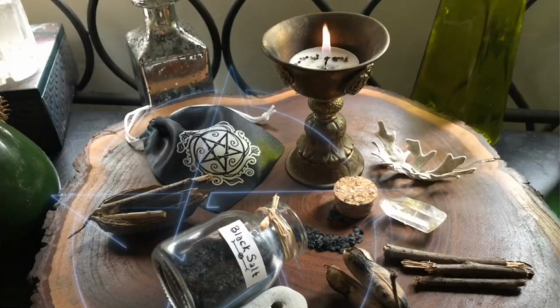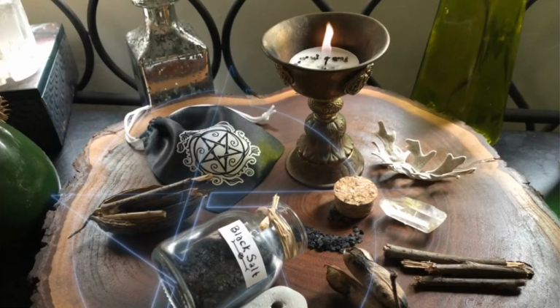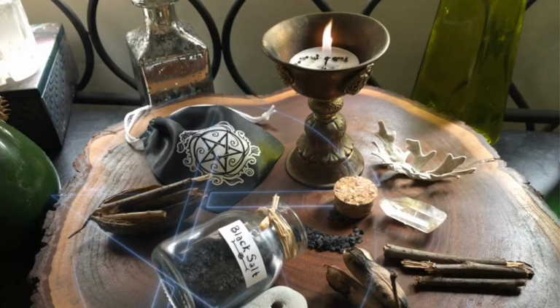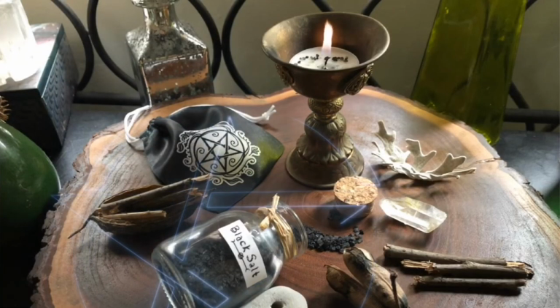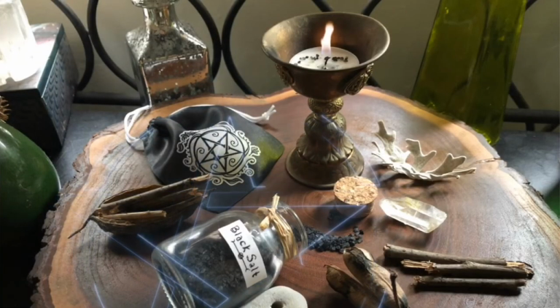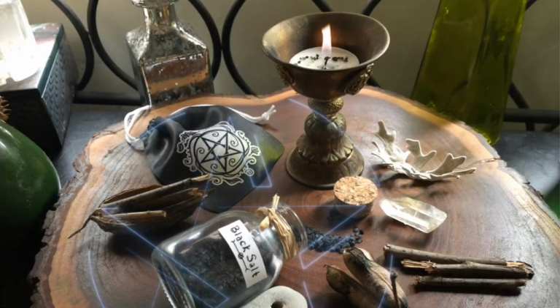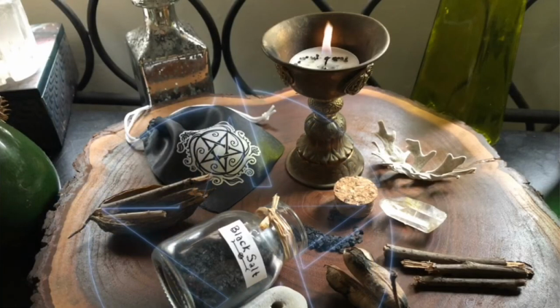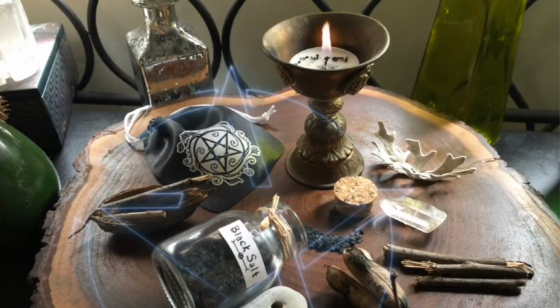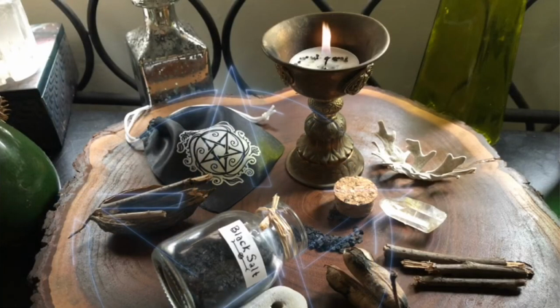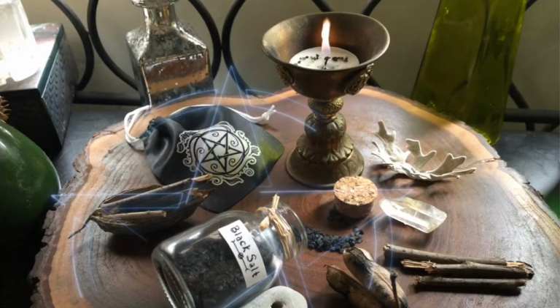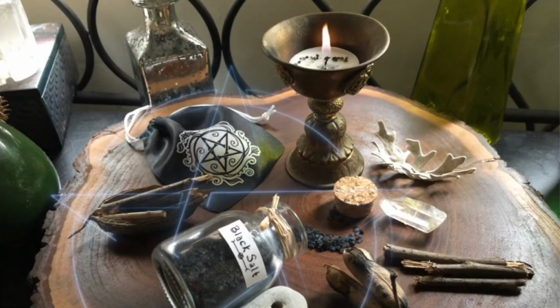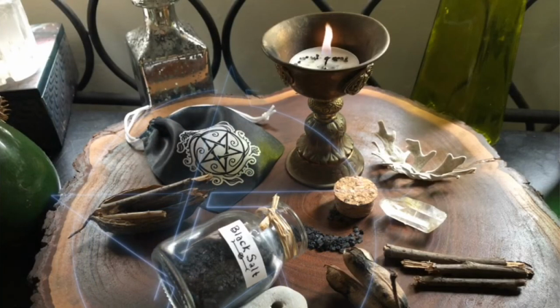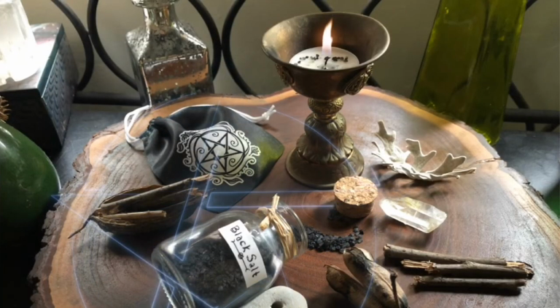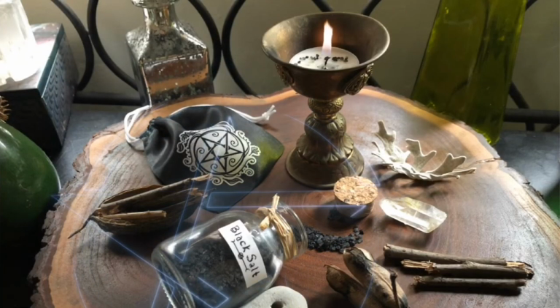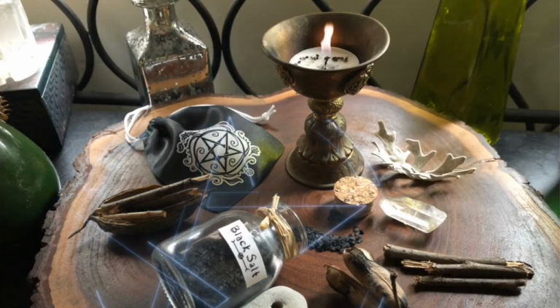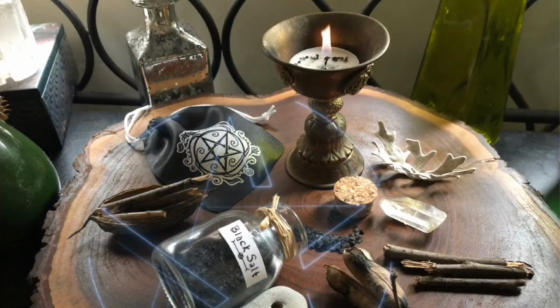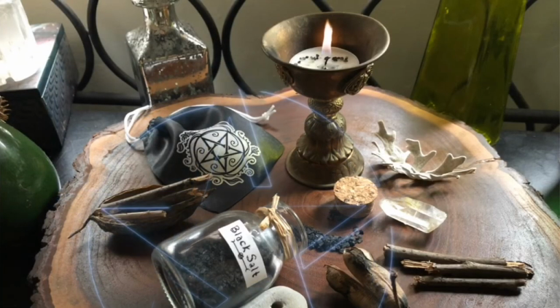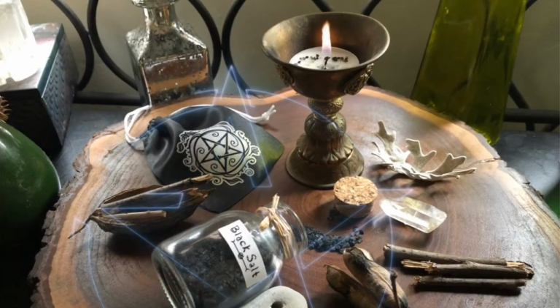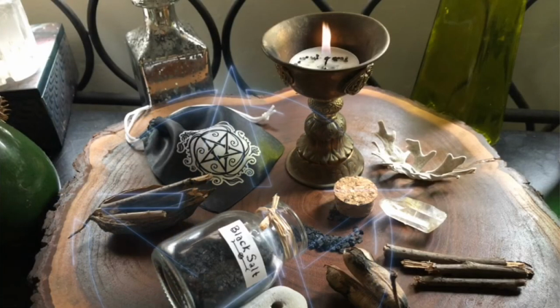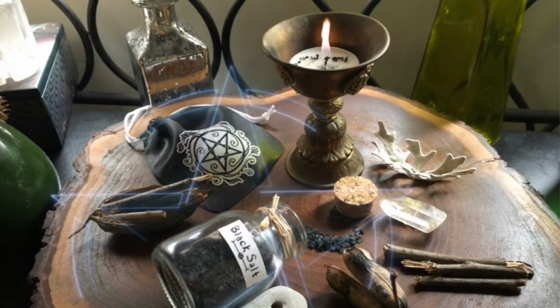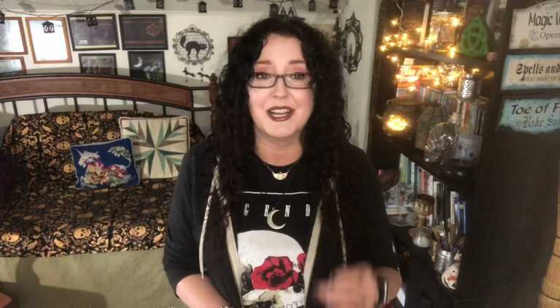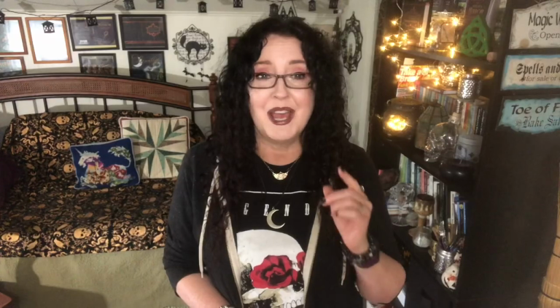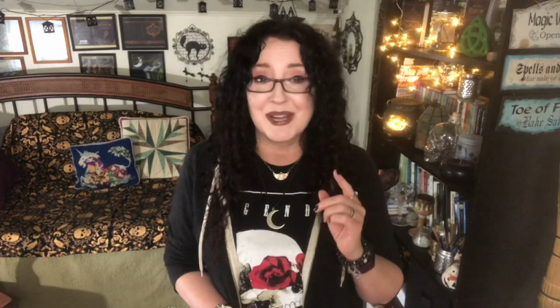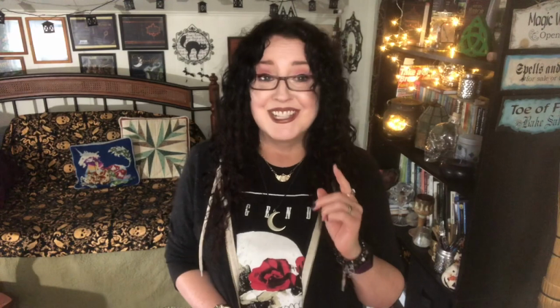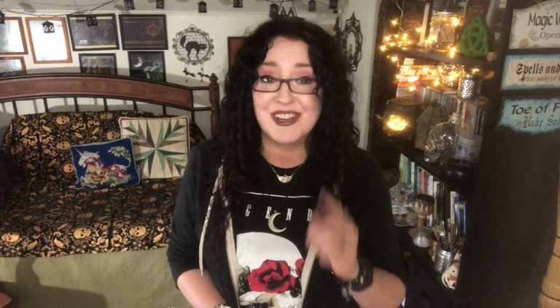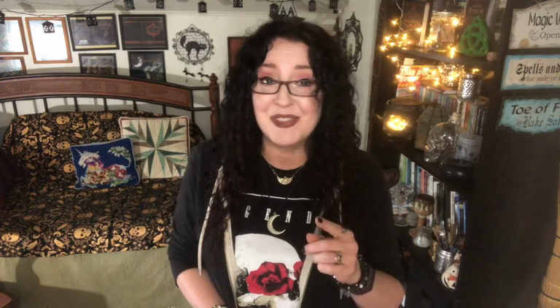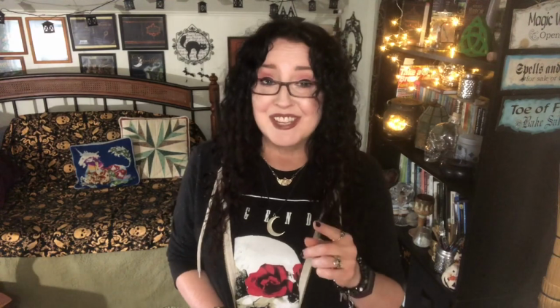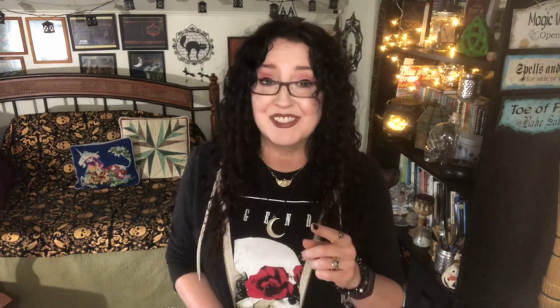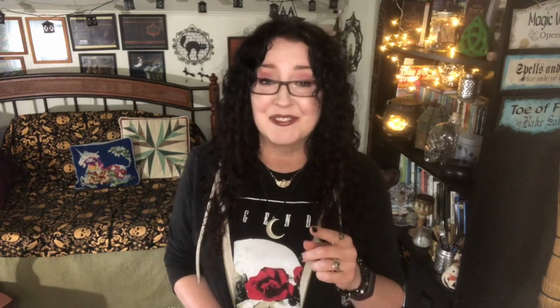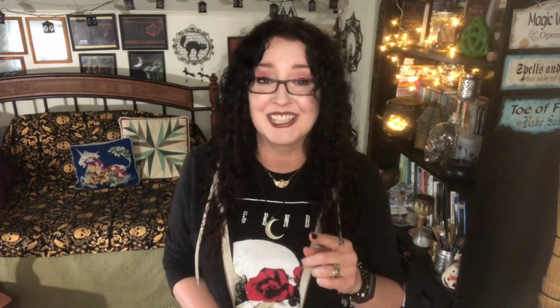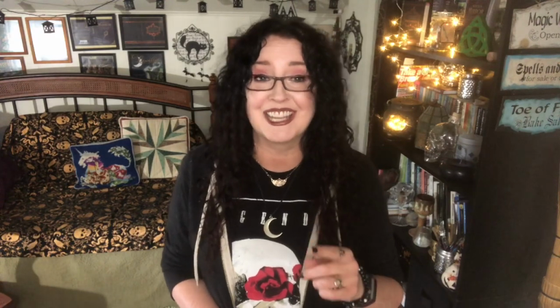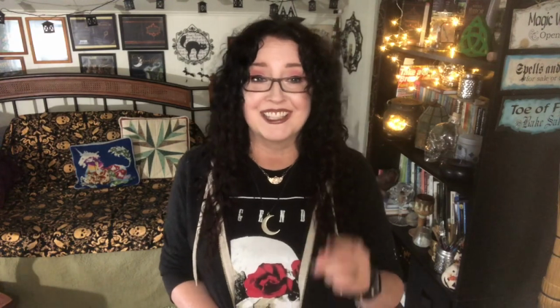You may have seen other recipes for witch's black salt online, but I don't think you've seen one like this.